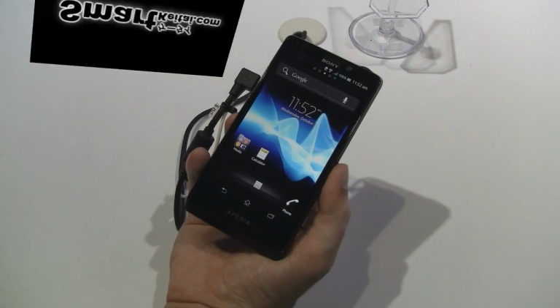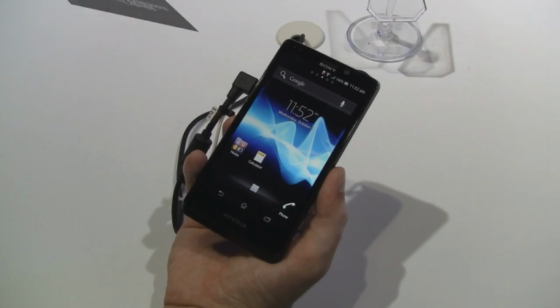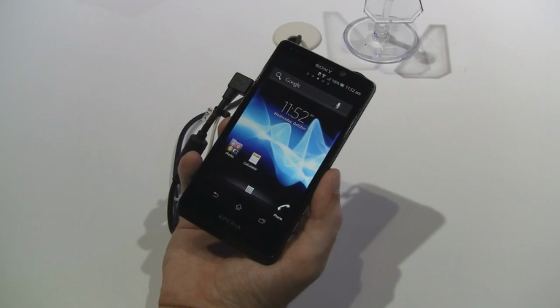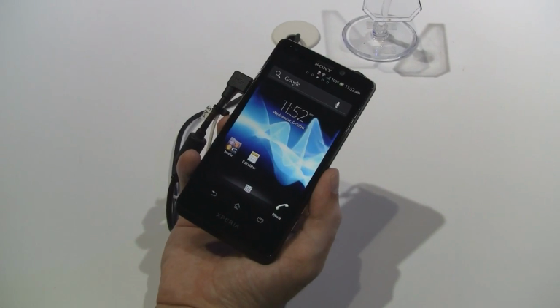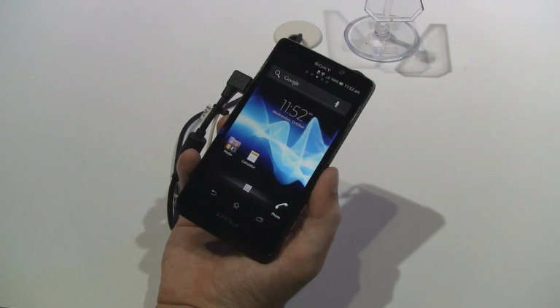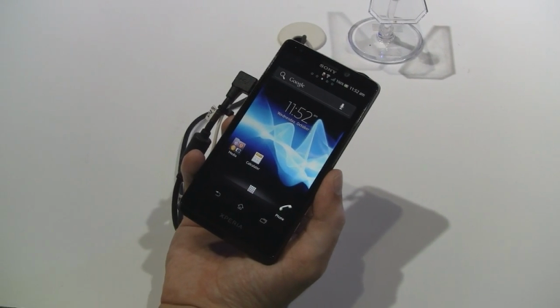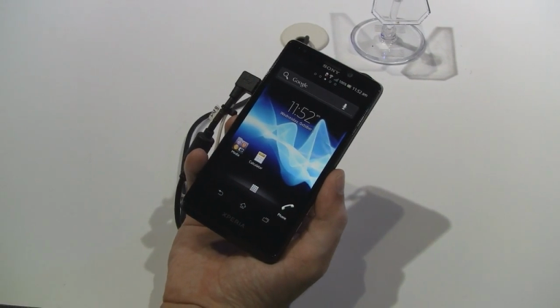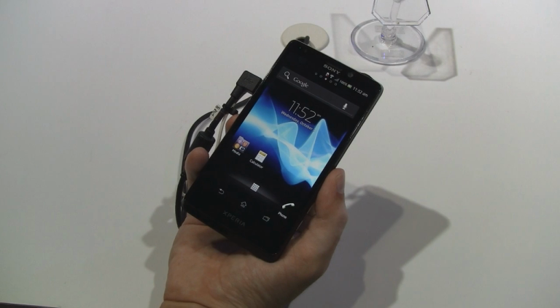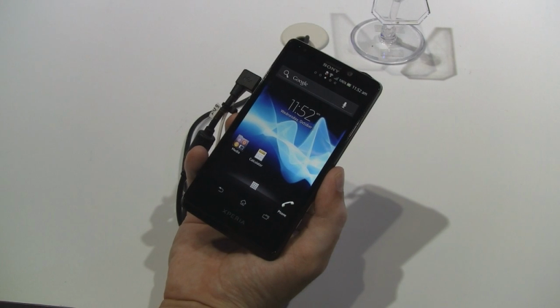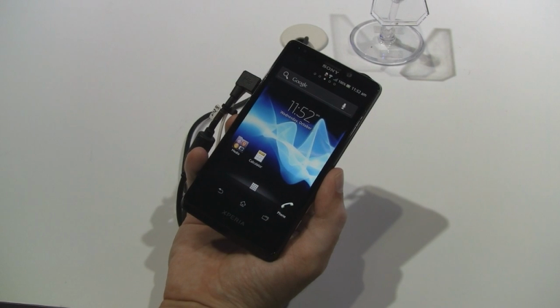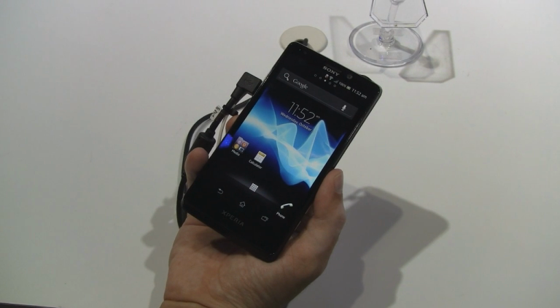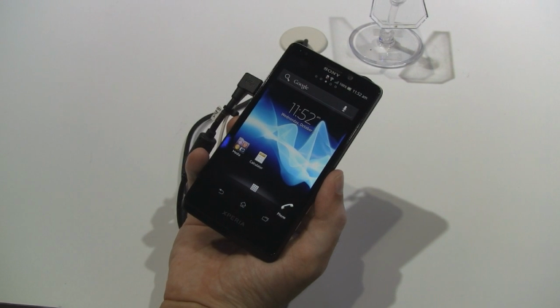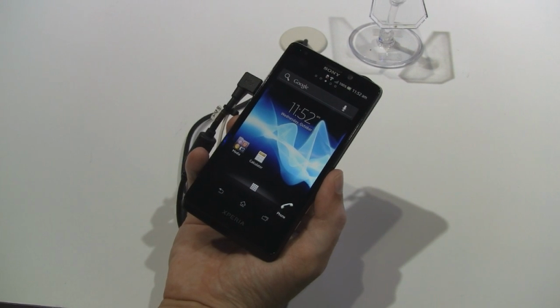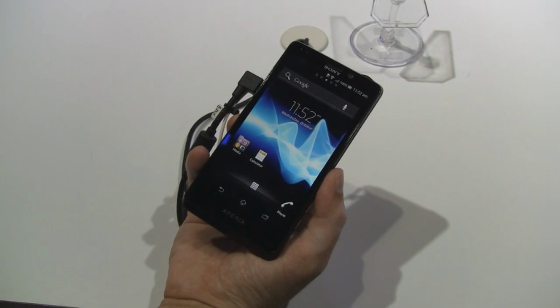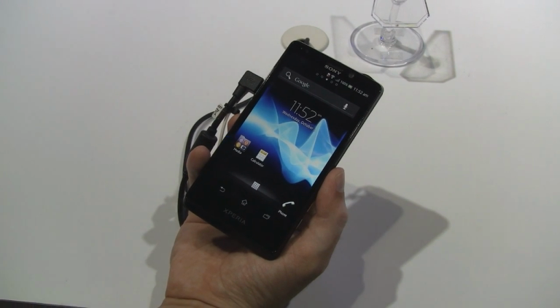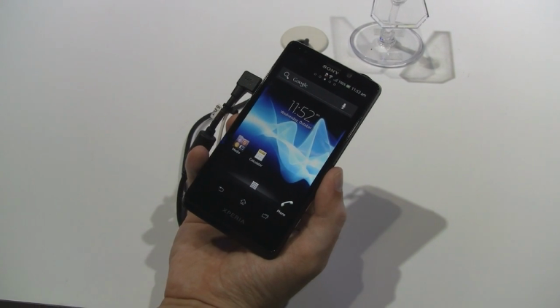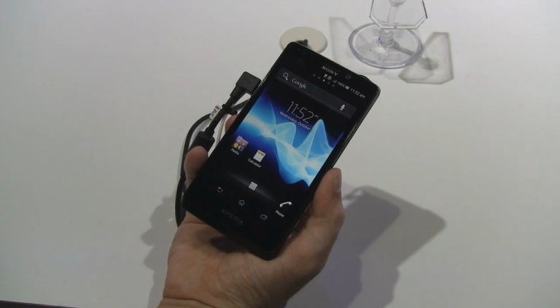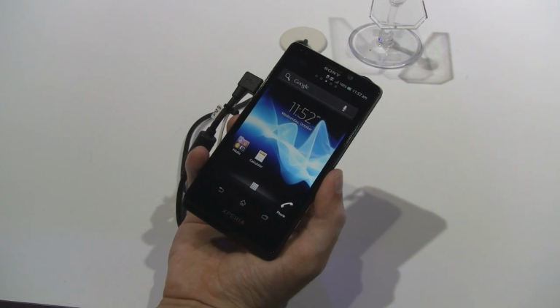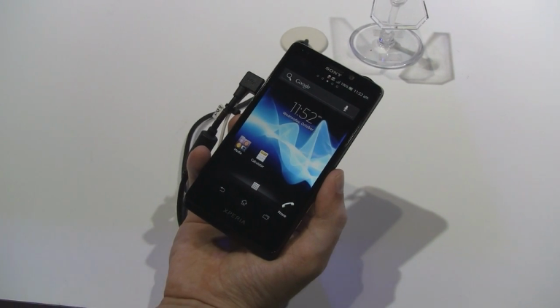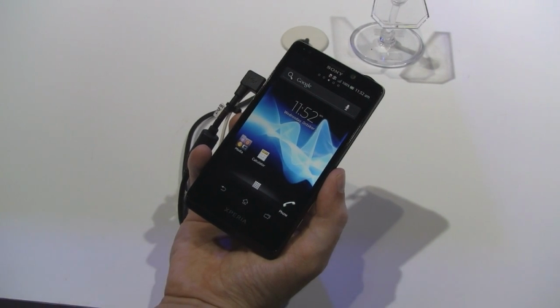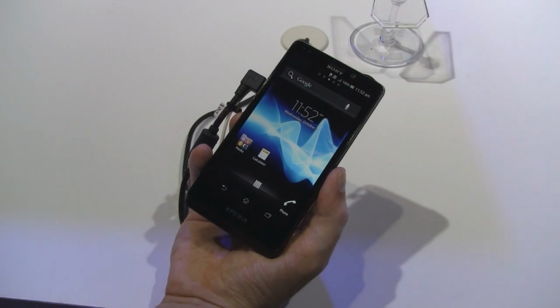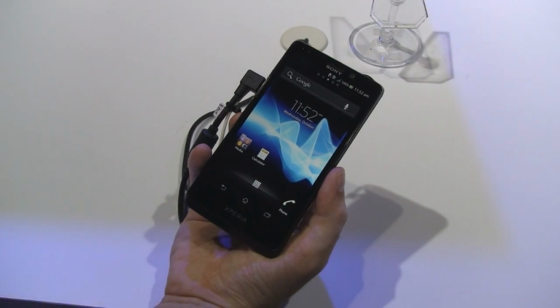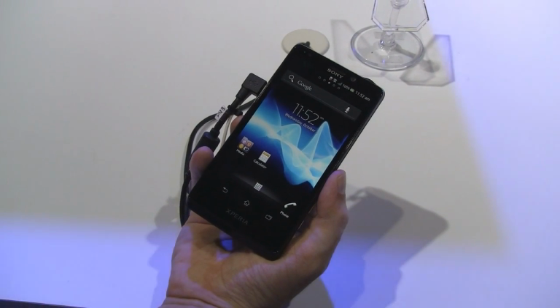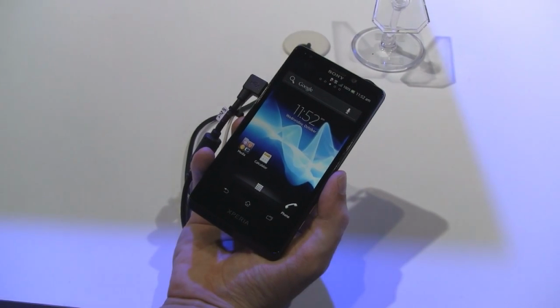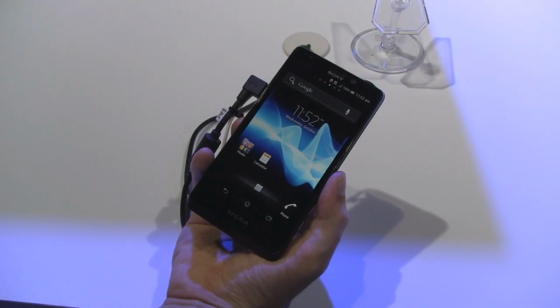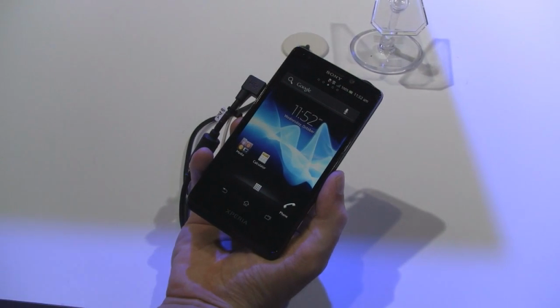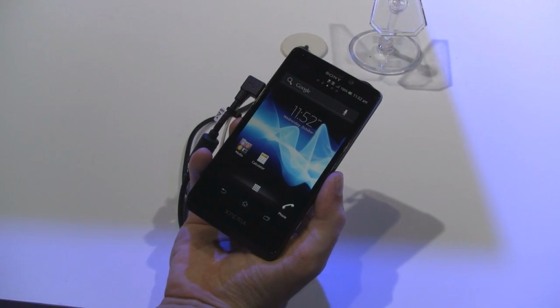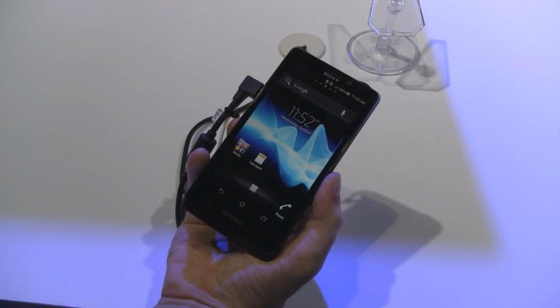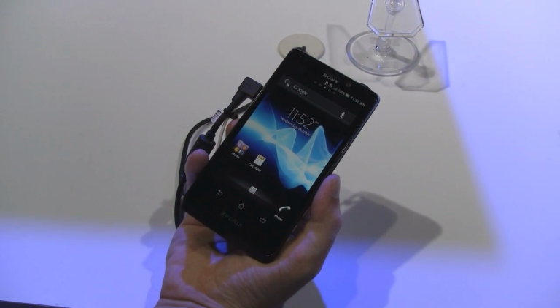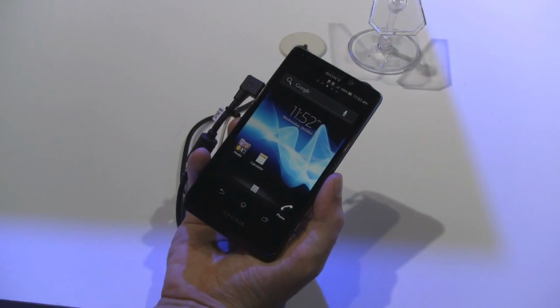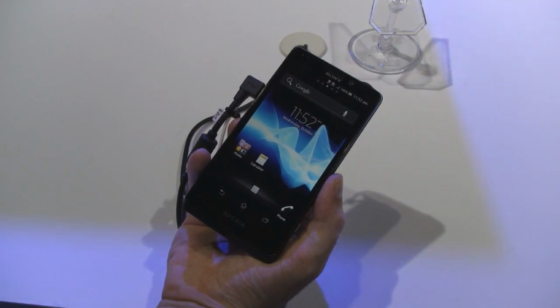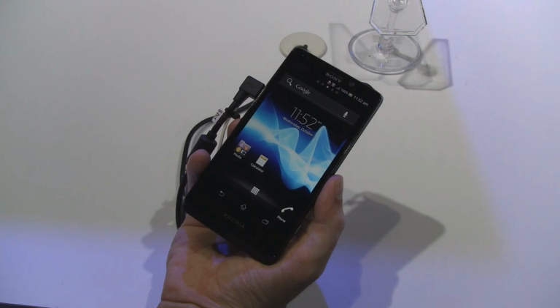Hey guys, it's CJ from SmartKtai.com. We're here in Chiba, Japan at CEATEC 2012 checking out the Sony Xperia T.